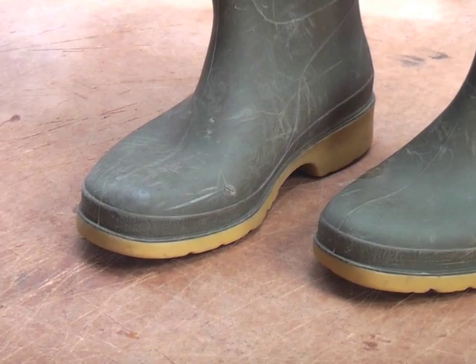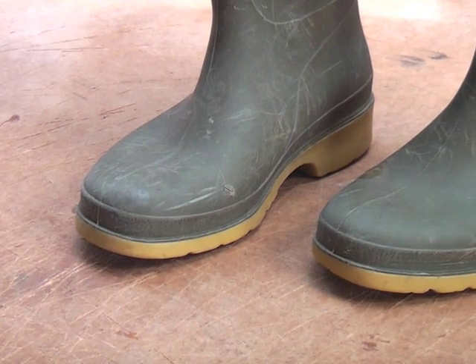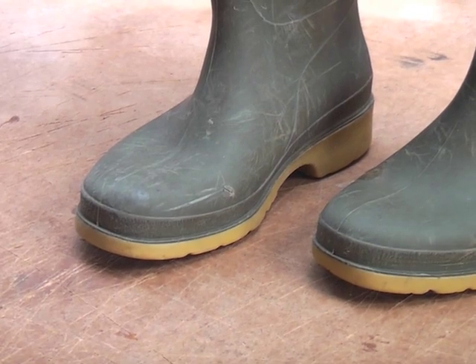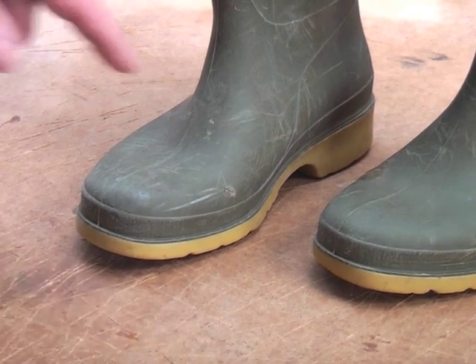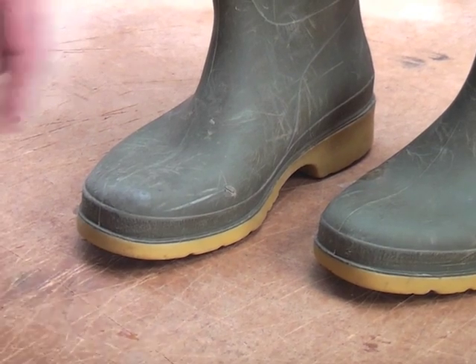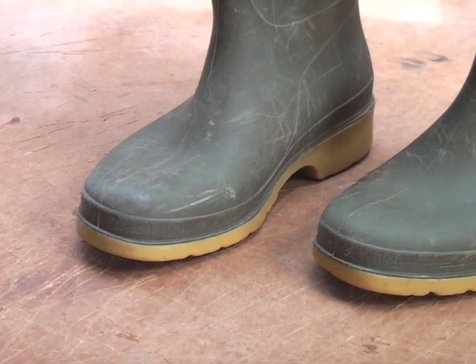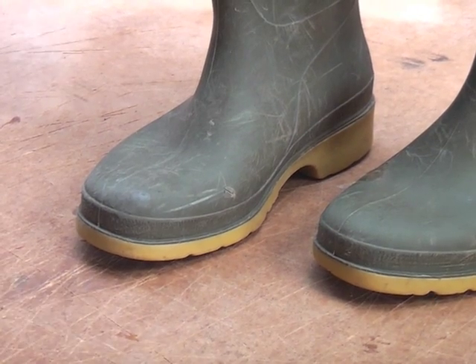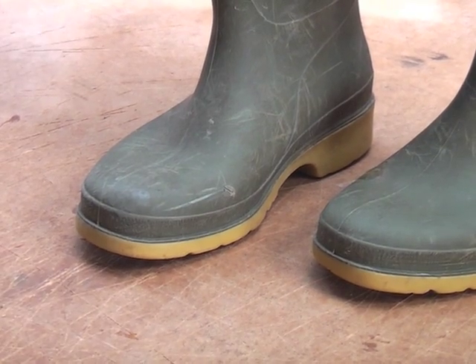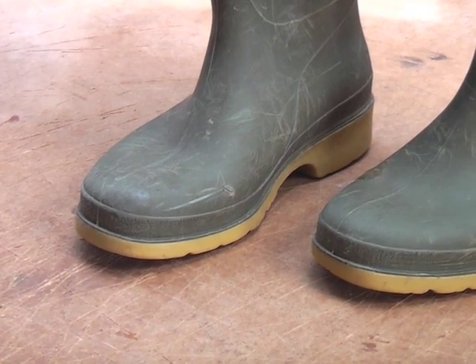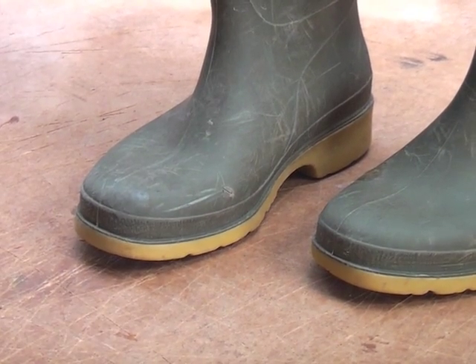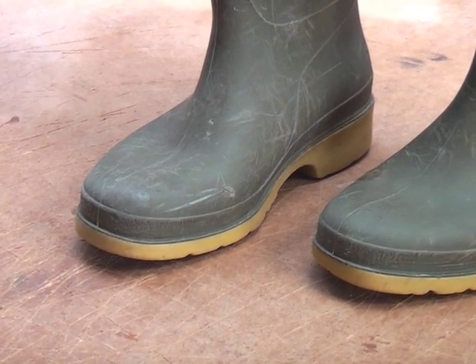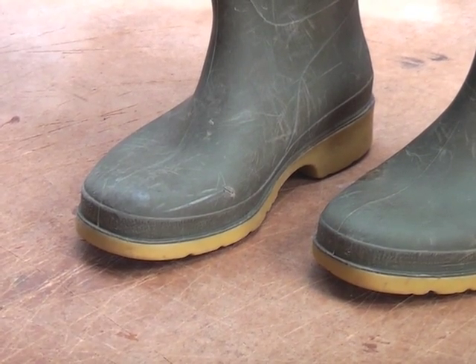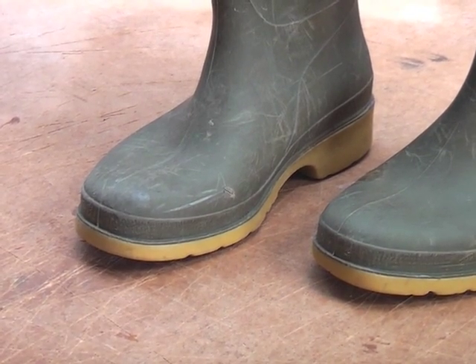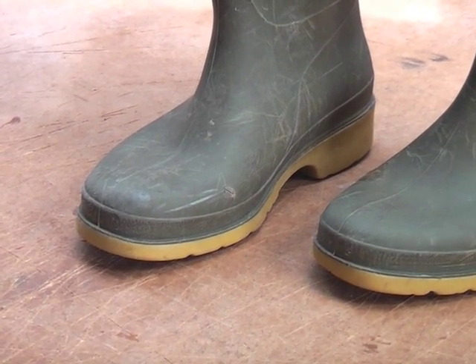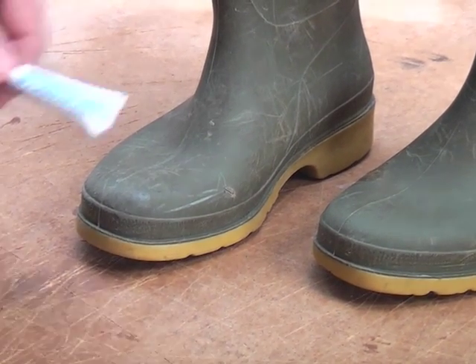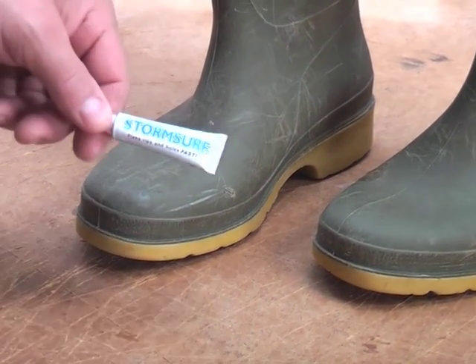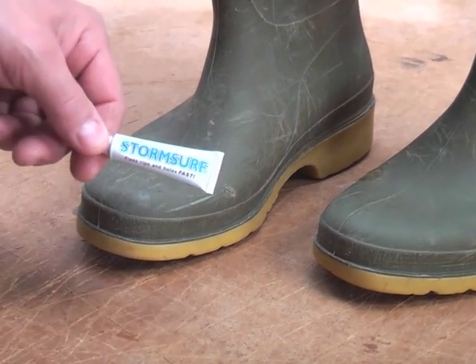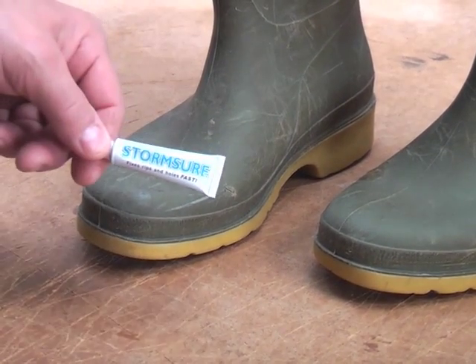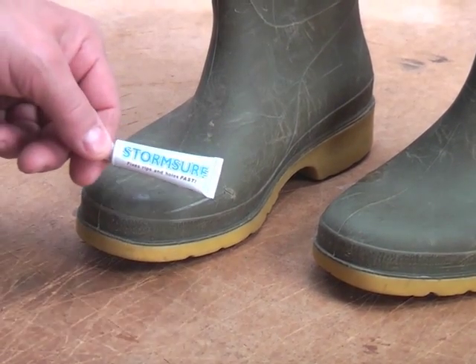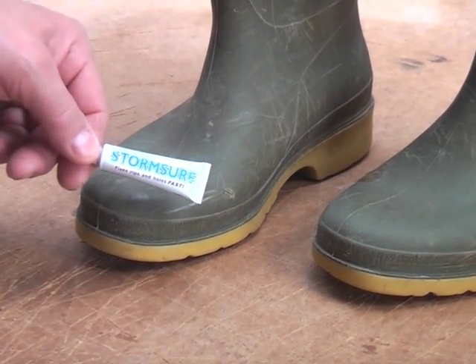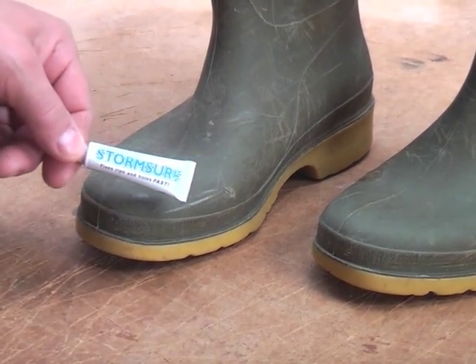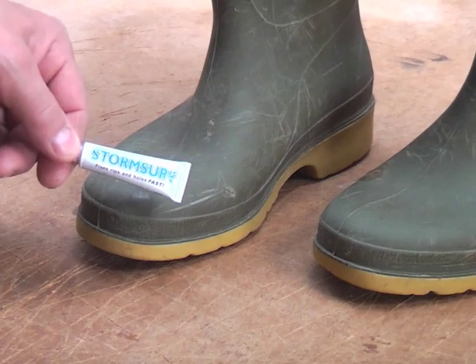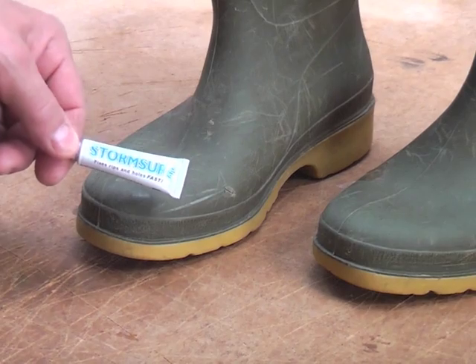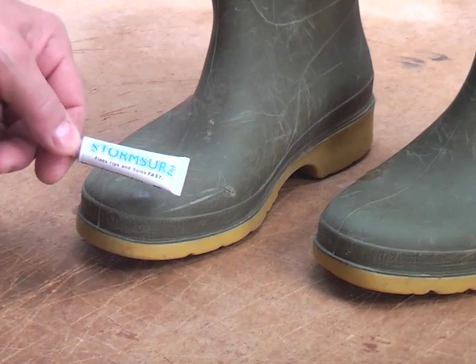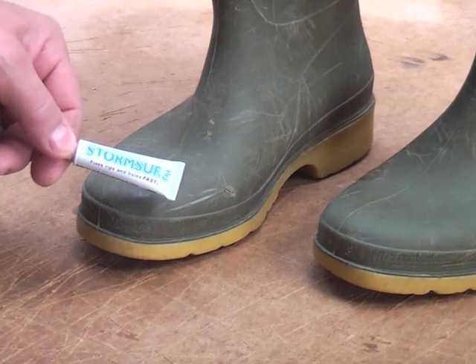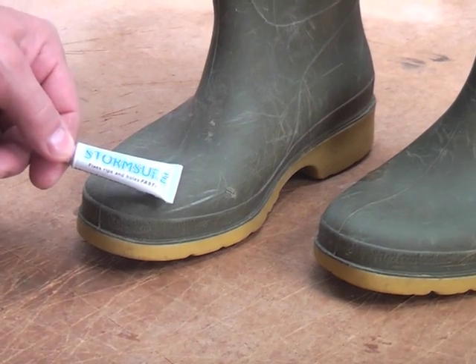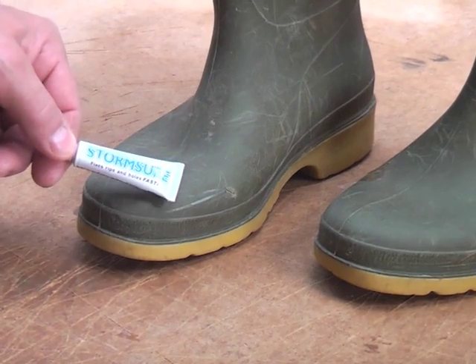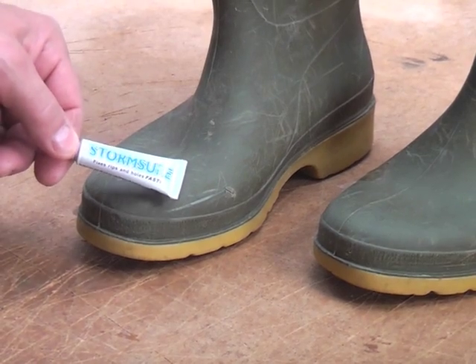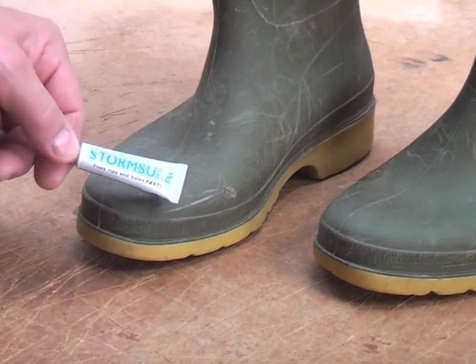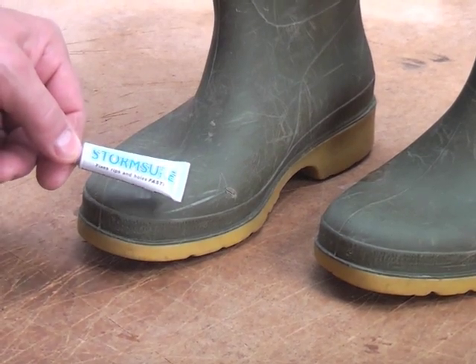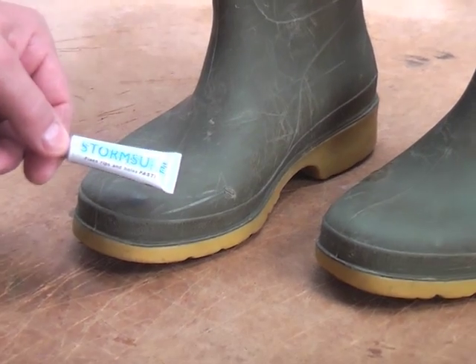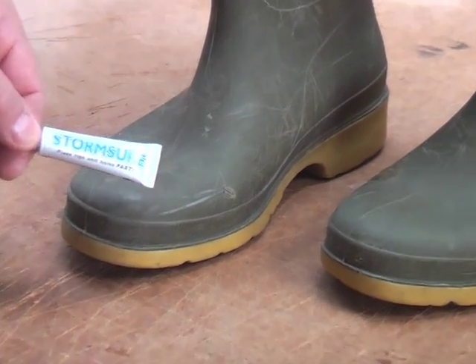It's going to be tough. It'll last as long as the boot, if not longer. What you need to use is Stormshore flexible repair adhesive.